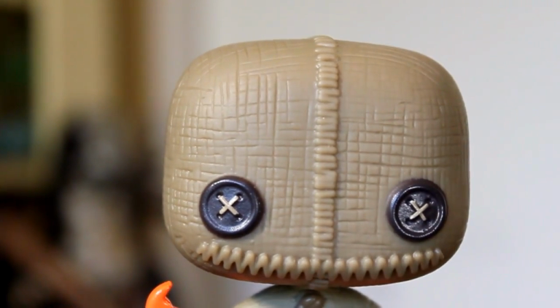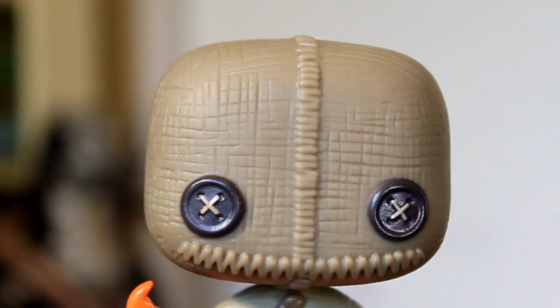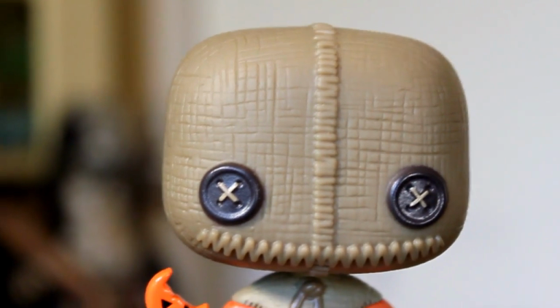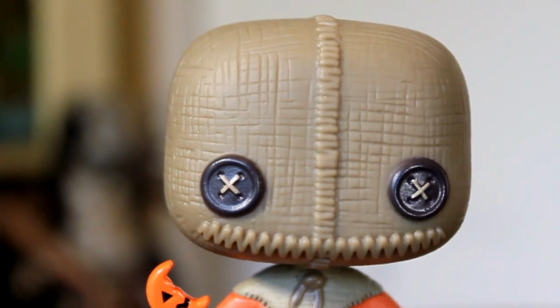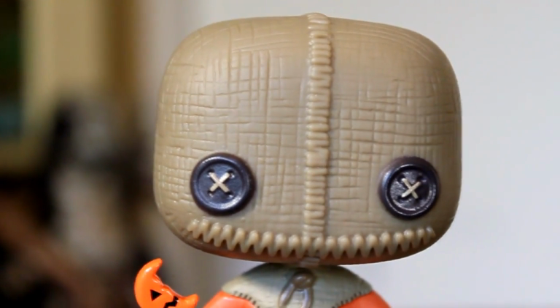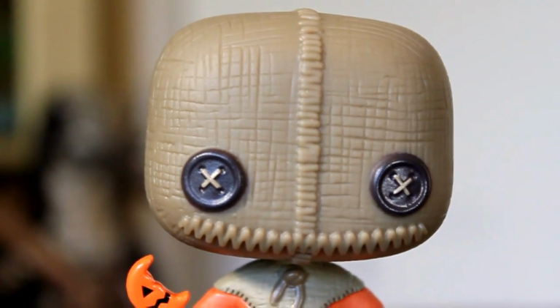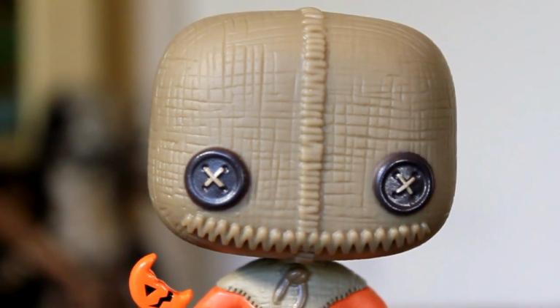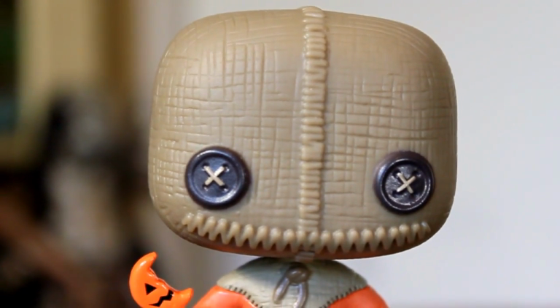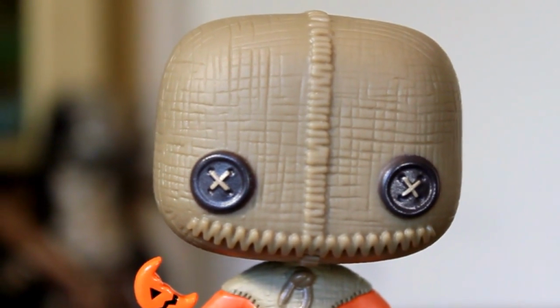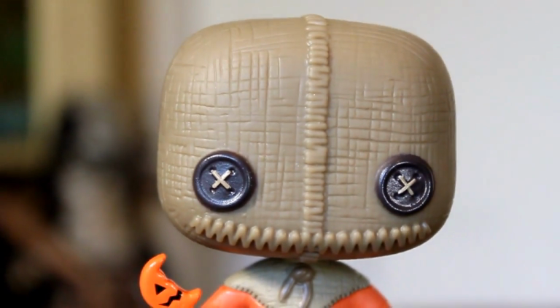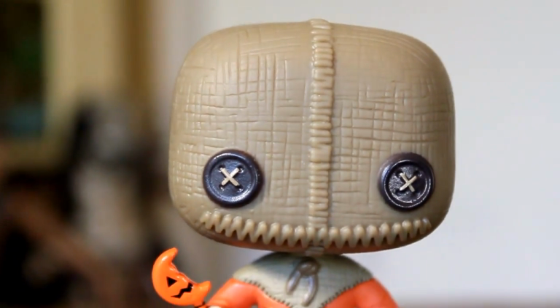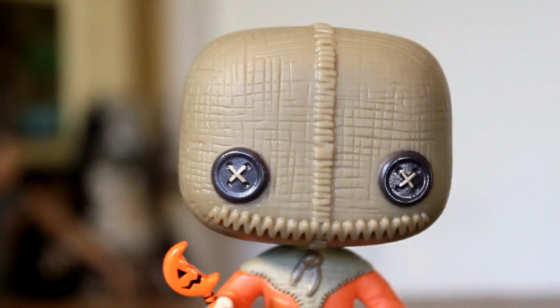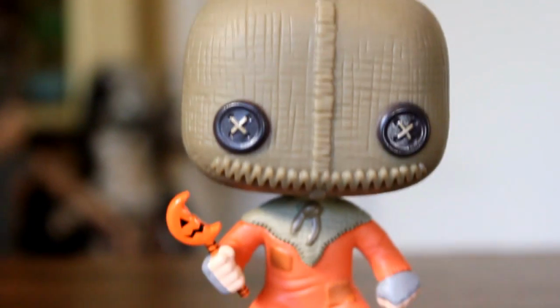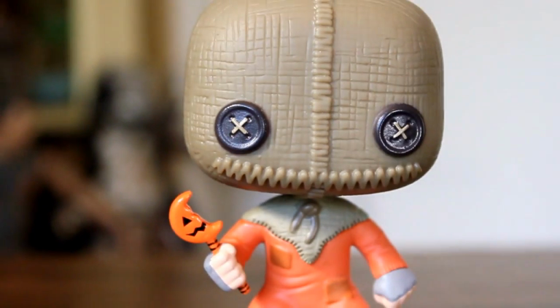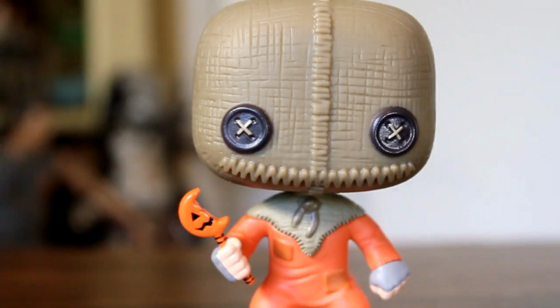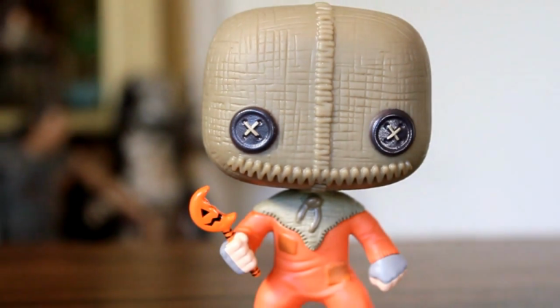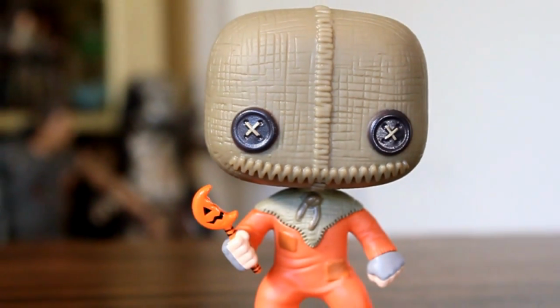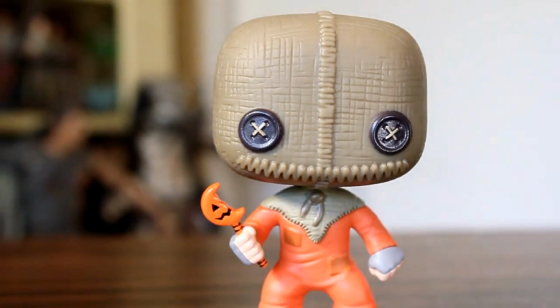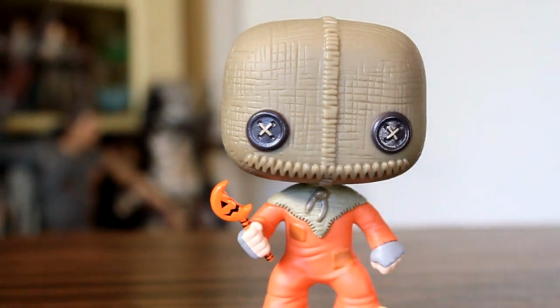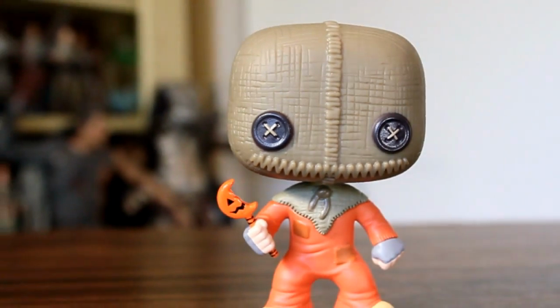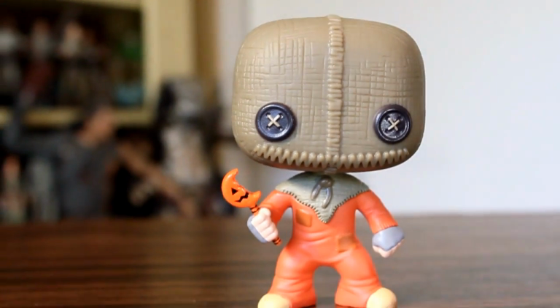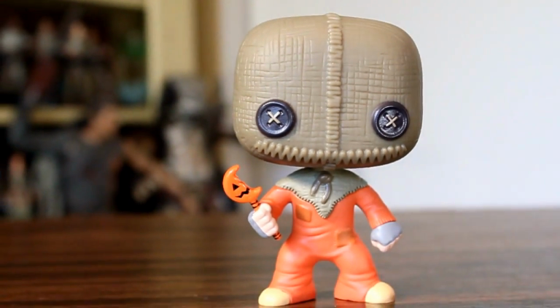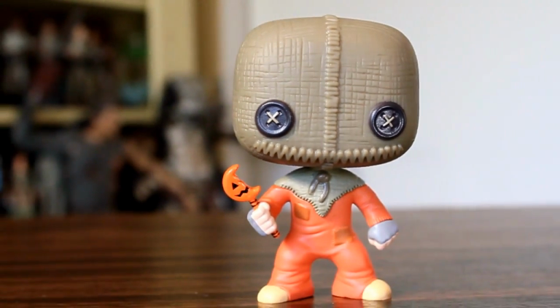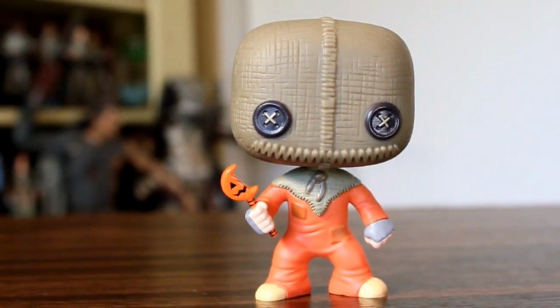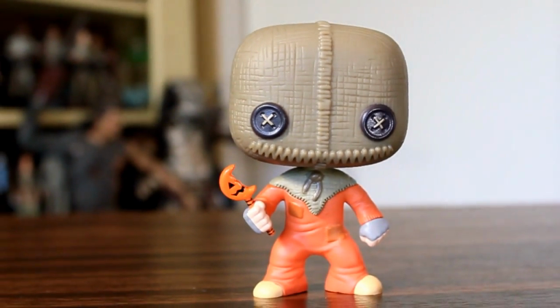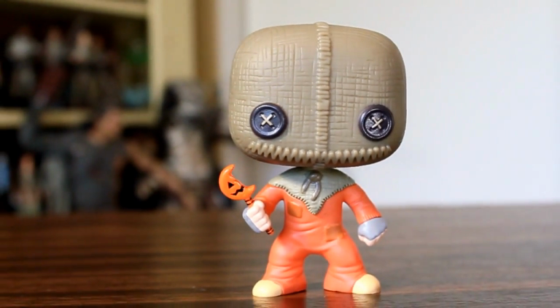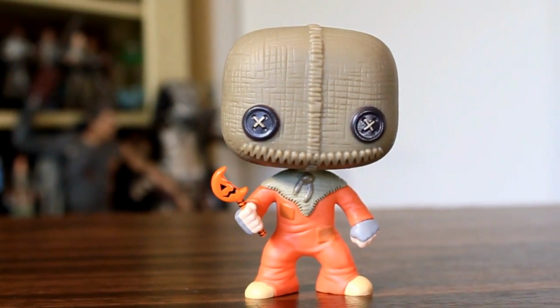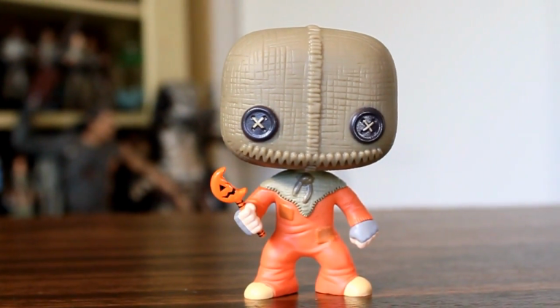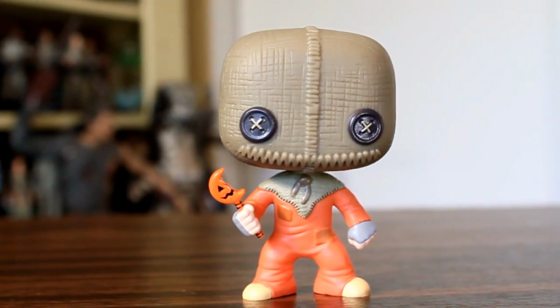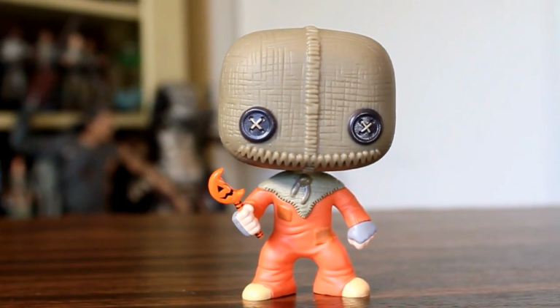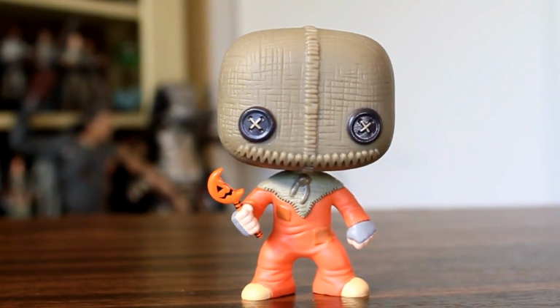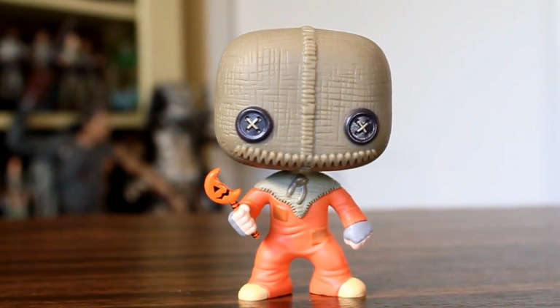Now in case you can't tell, Sam's one of my favorite figures, and I think Funko absolutely nailed this. I think it turned out great.